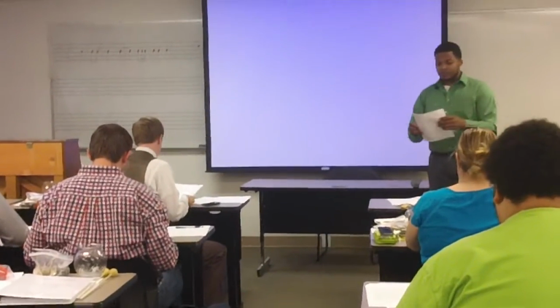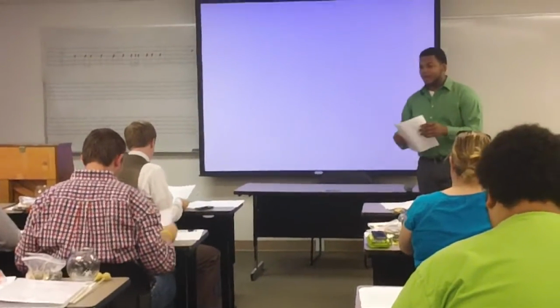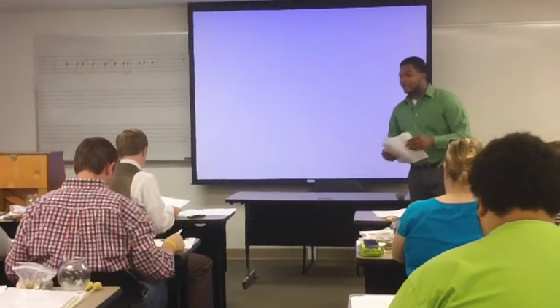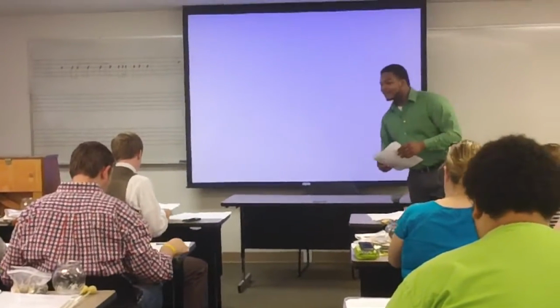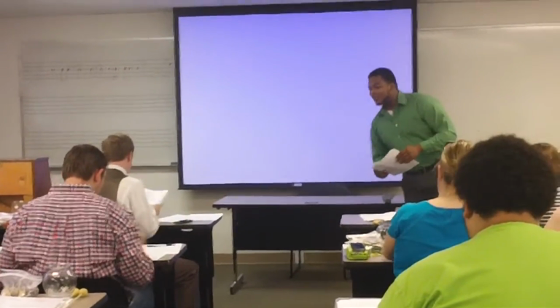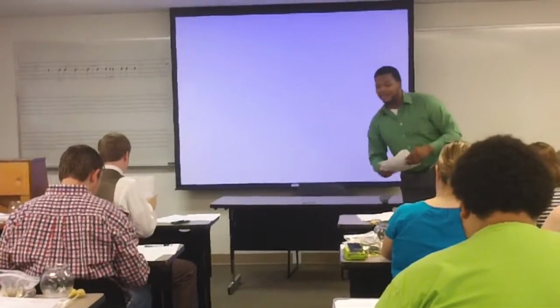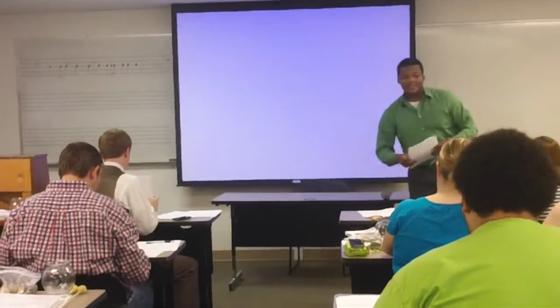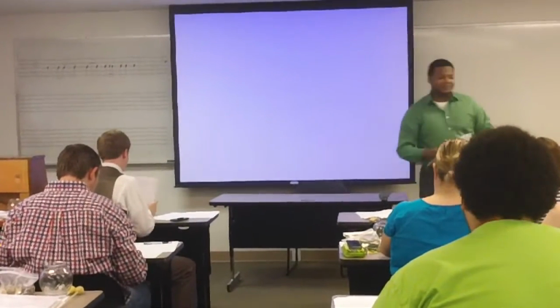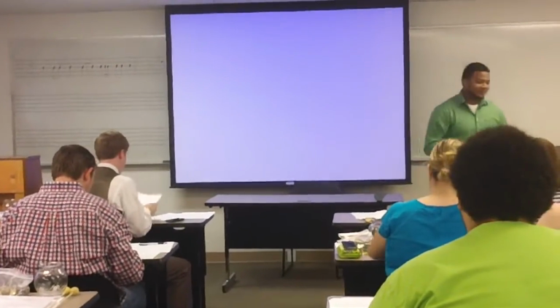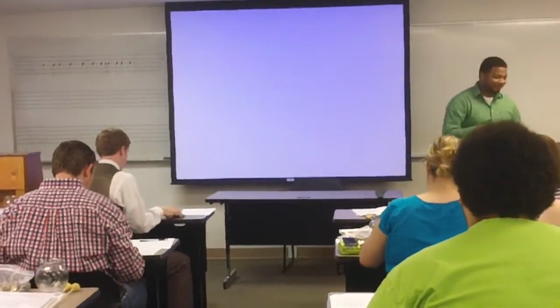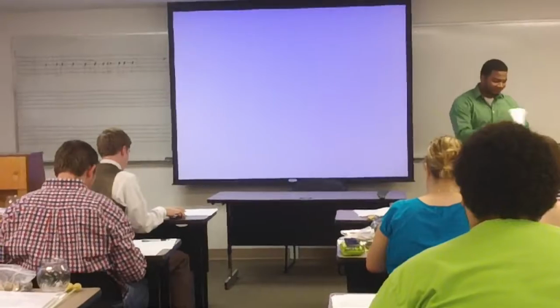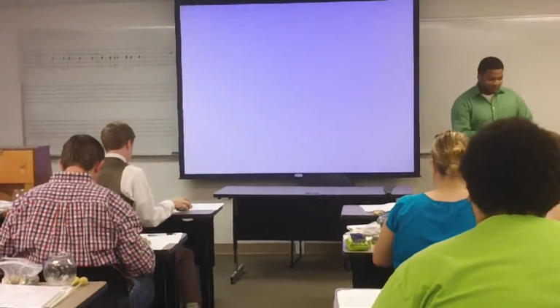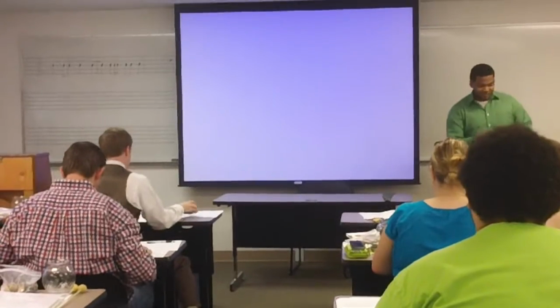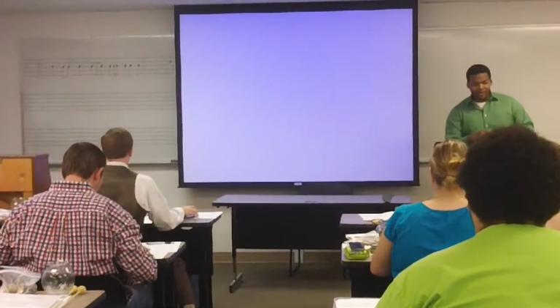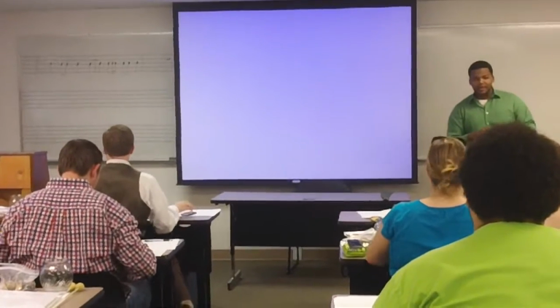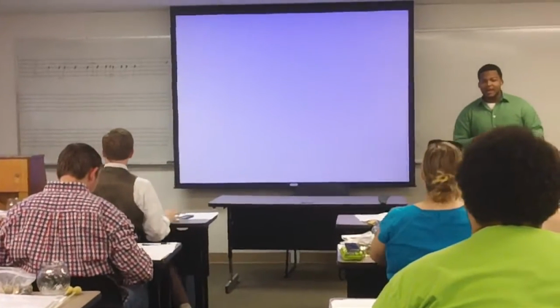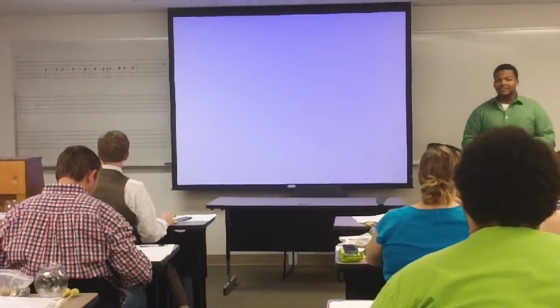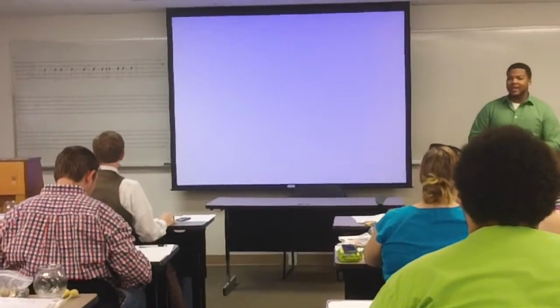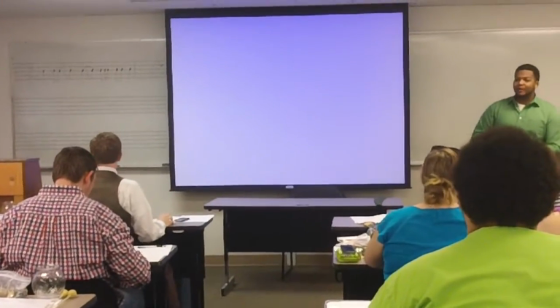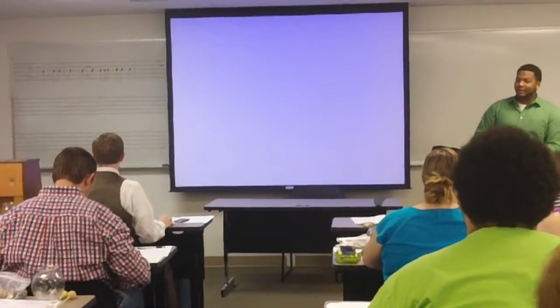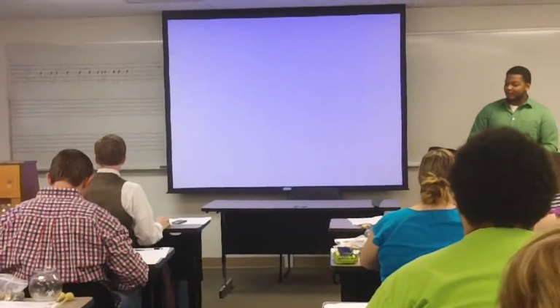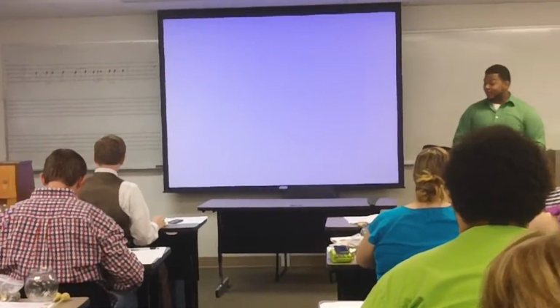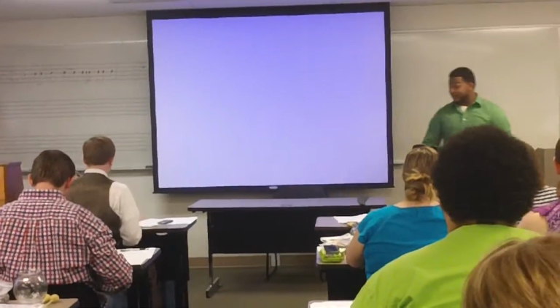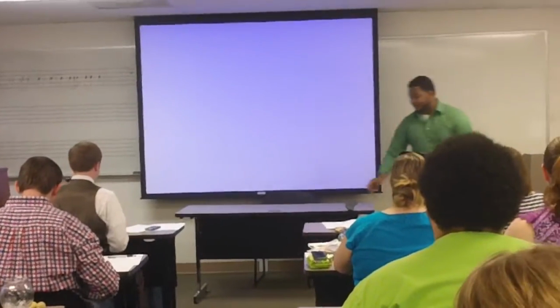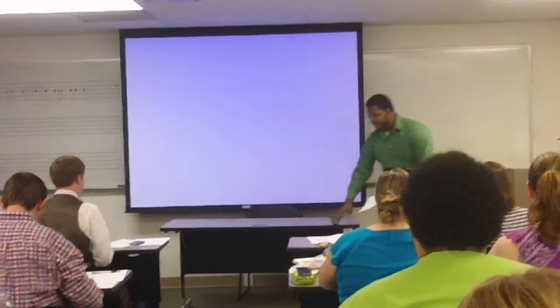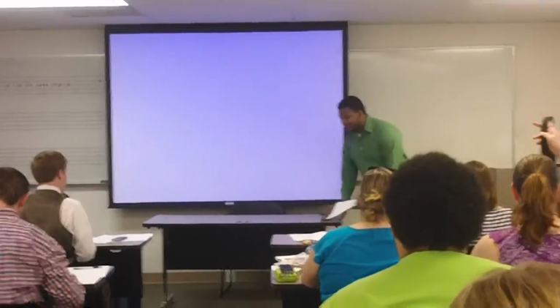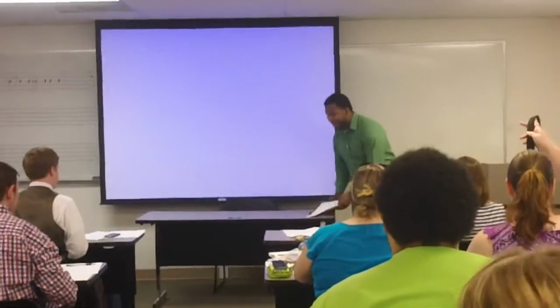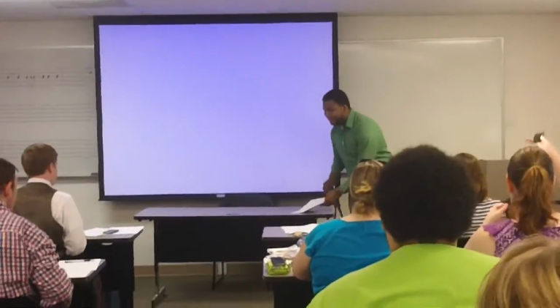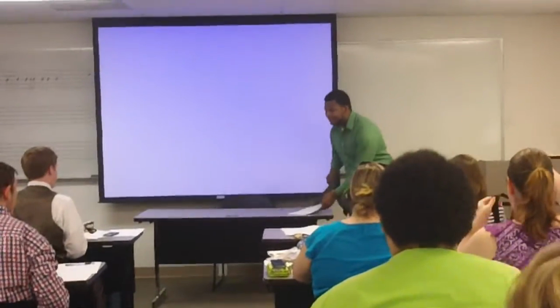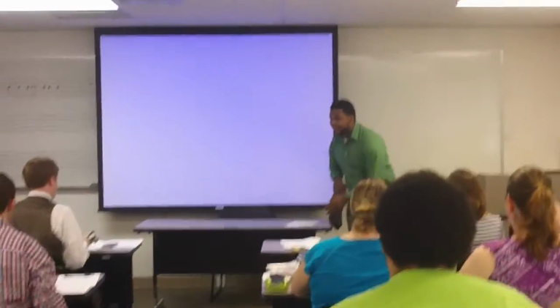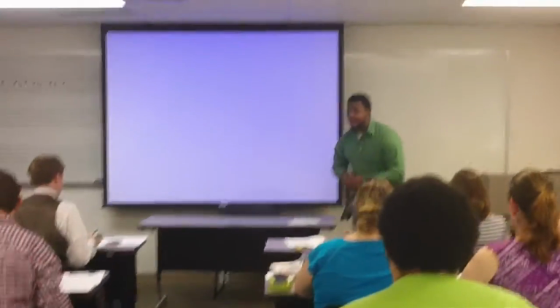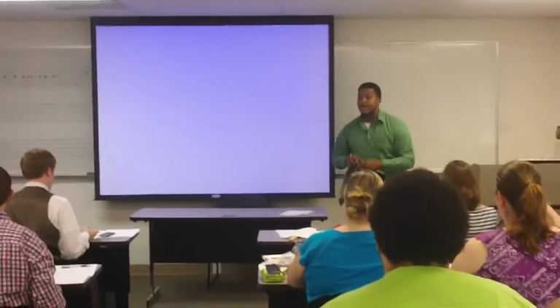Alright, good morning class. Good morning. Today we're going to learn how to tie the double Windsor knot.